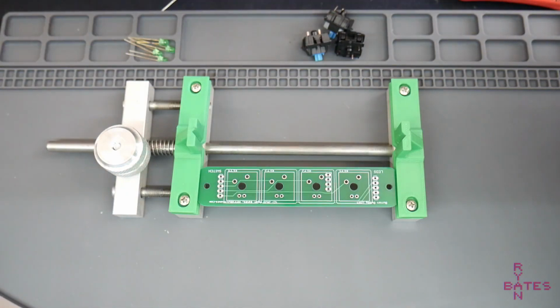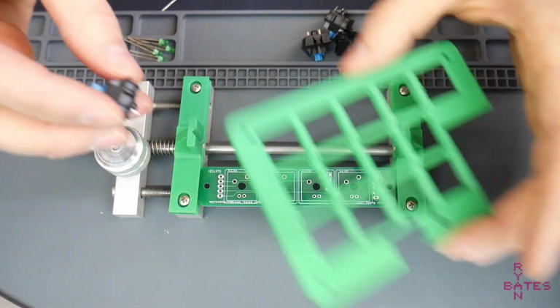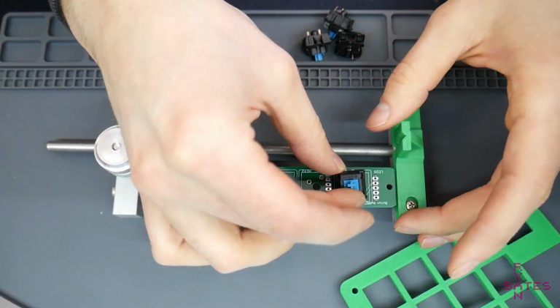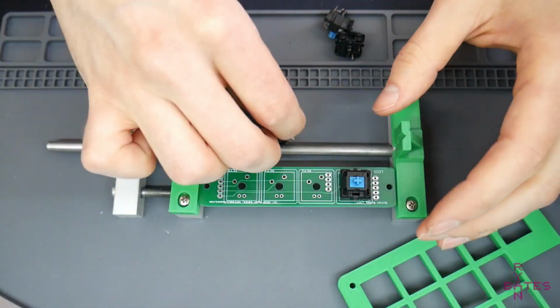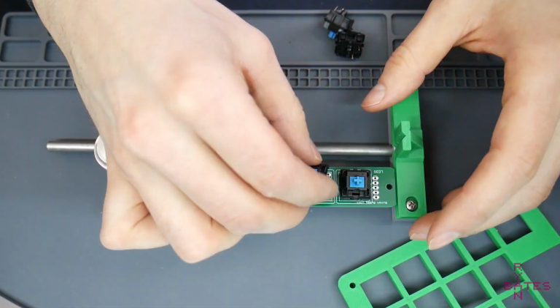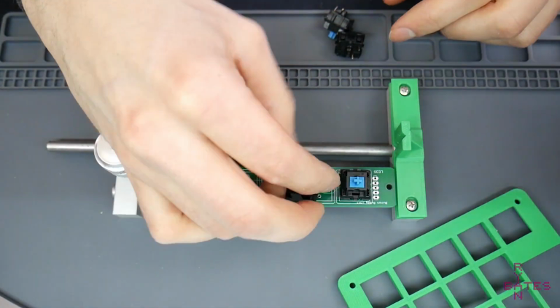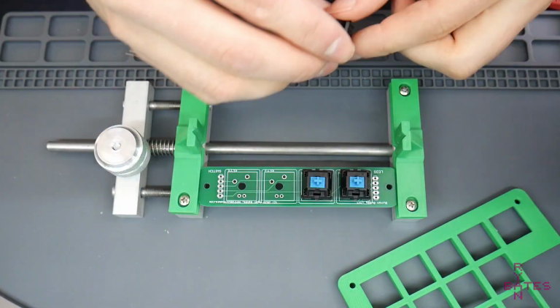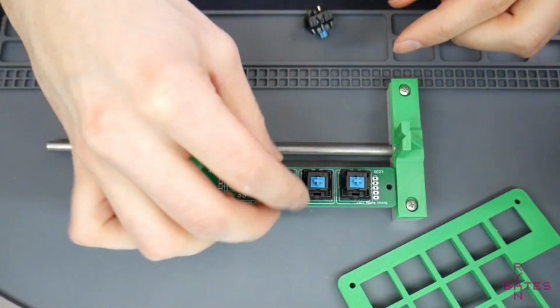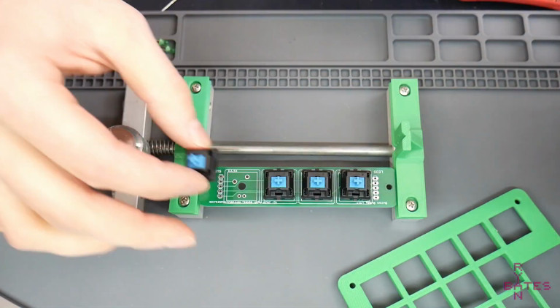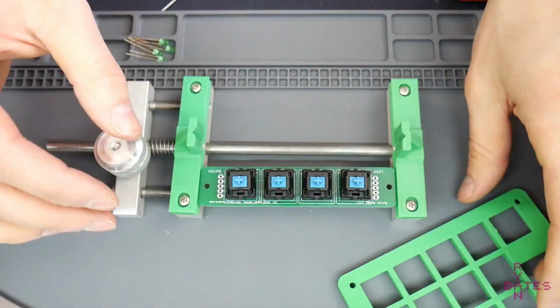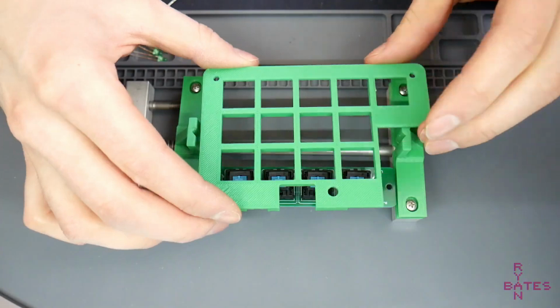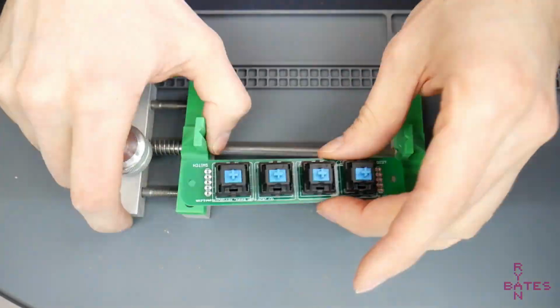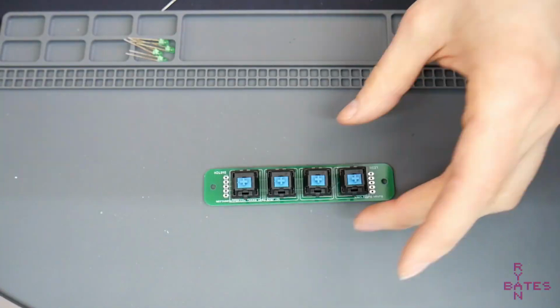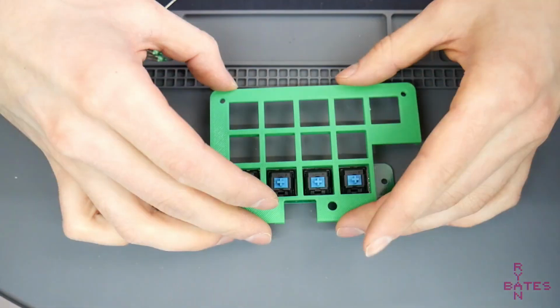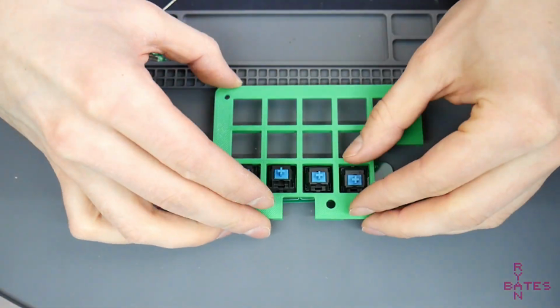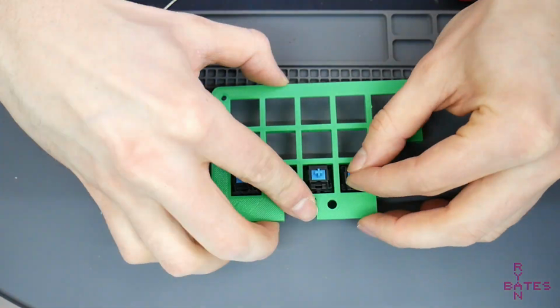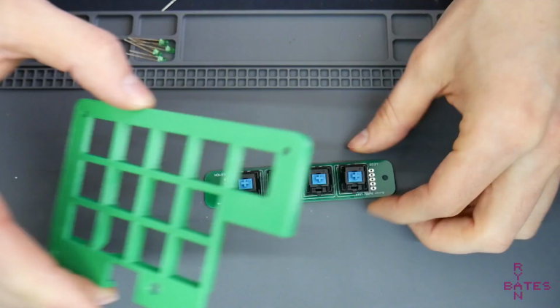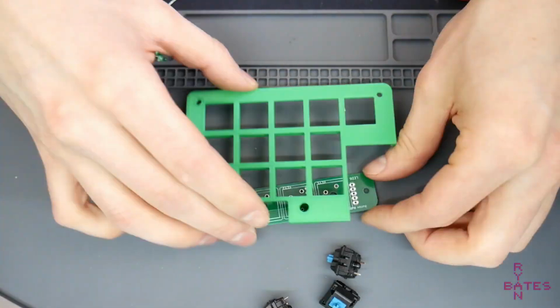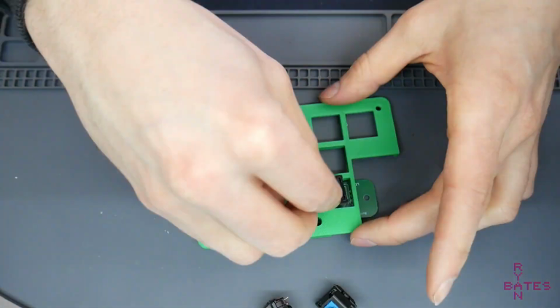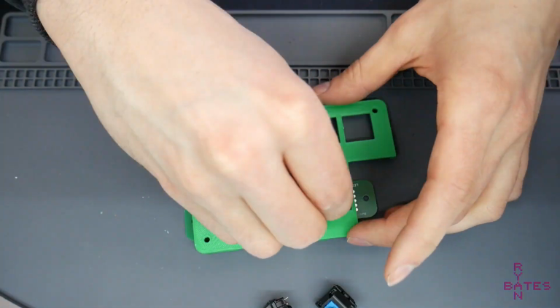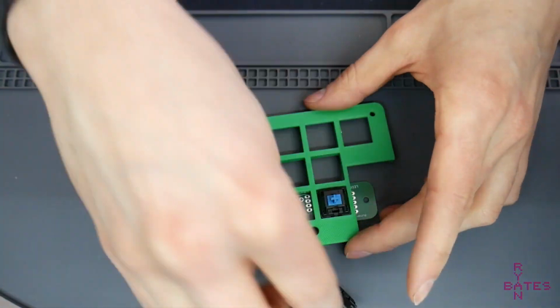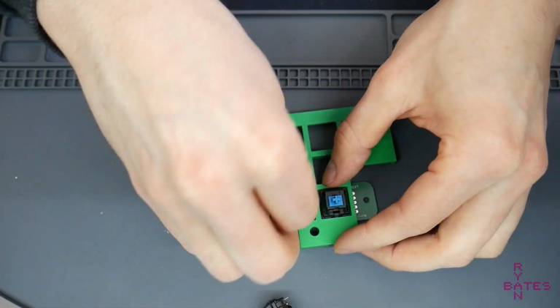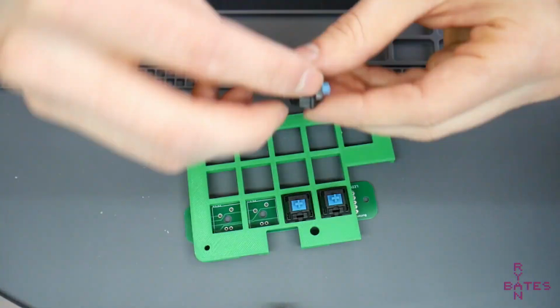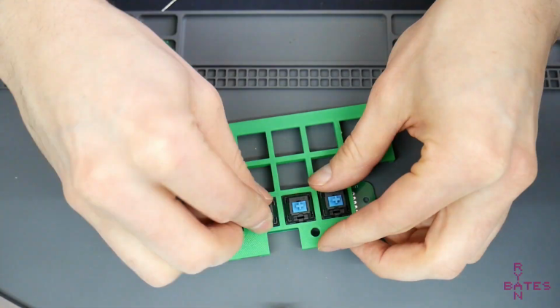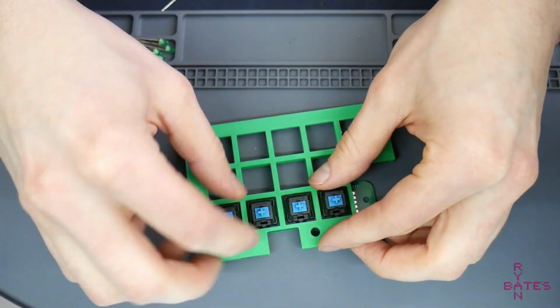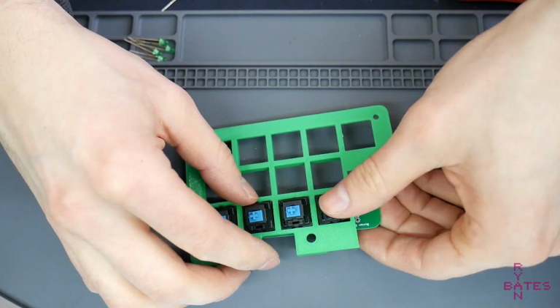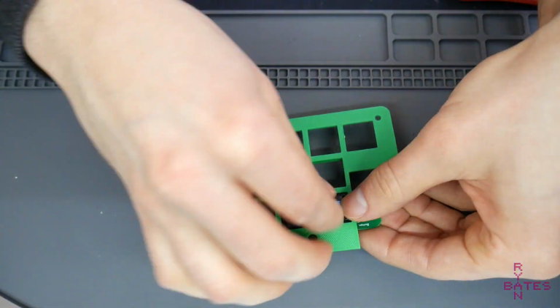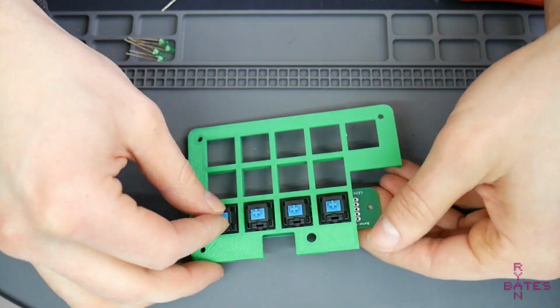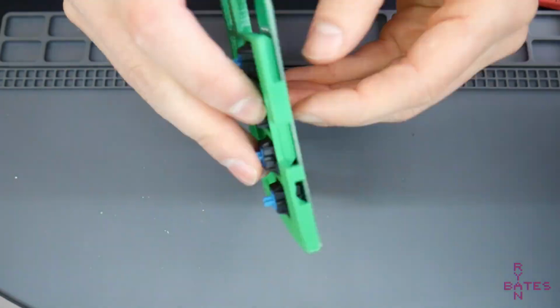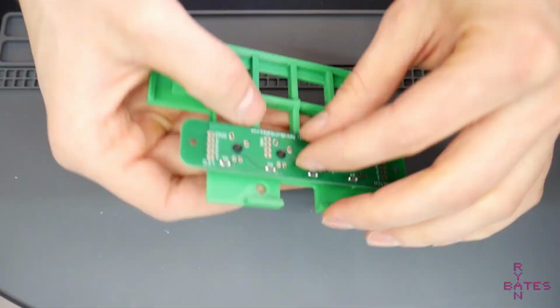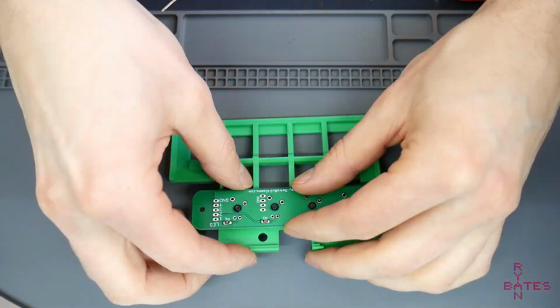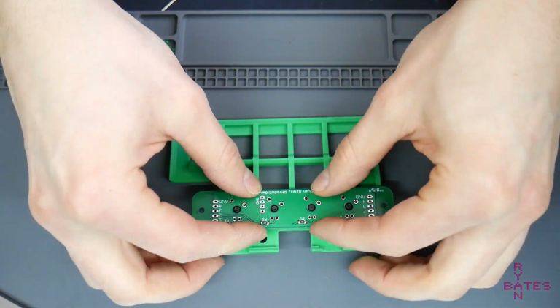Next, I'll solder the cherry MX switches in place. I'm using a 3D printed jig to keep the keys square and aligned with the PCB.